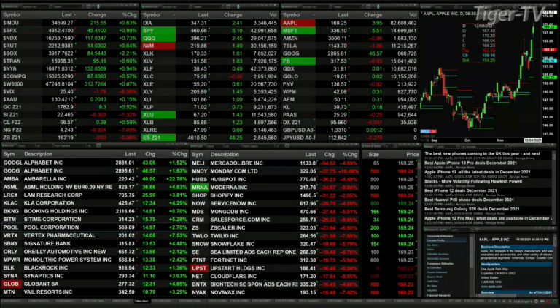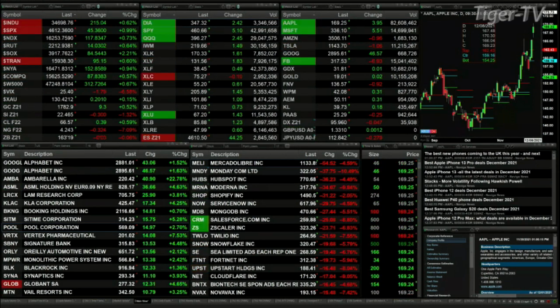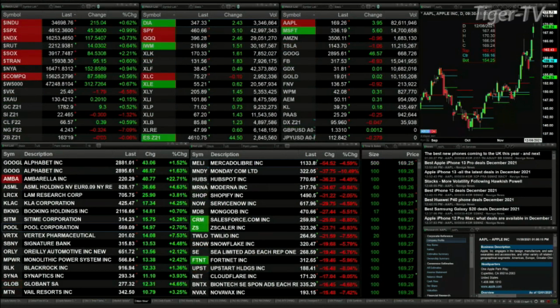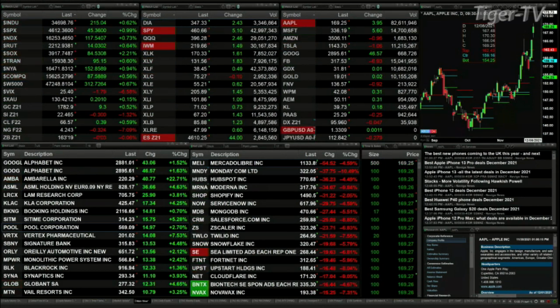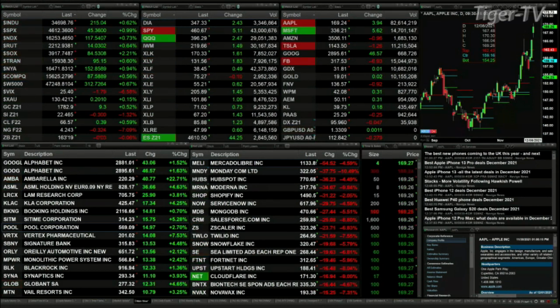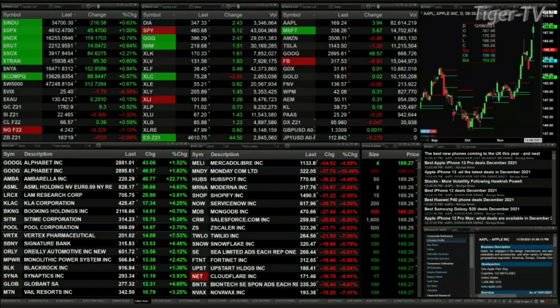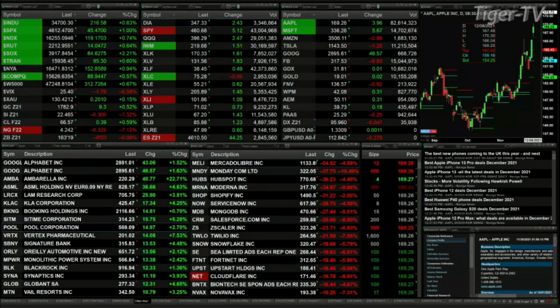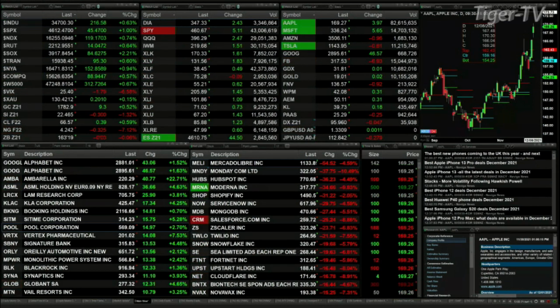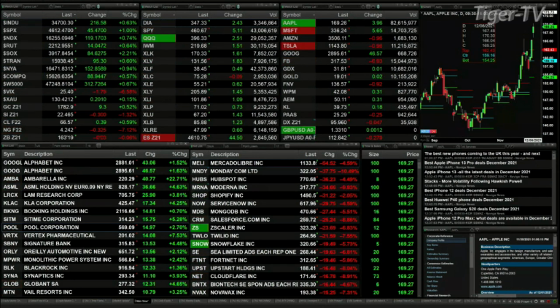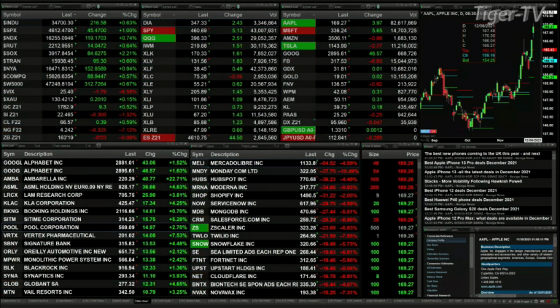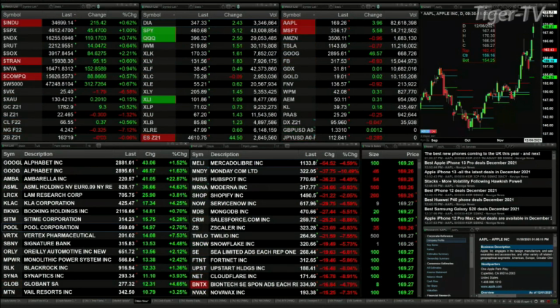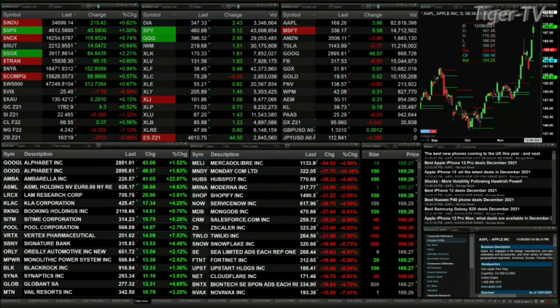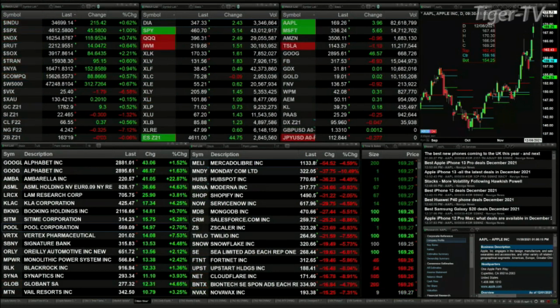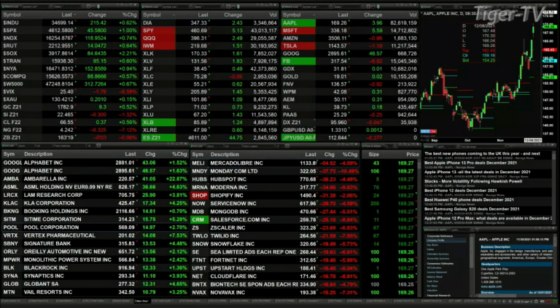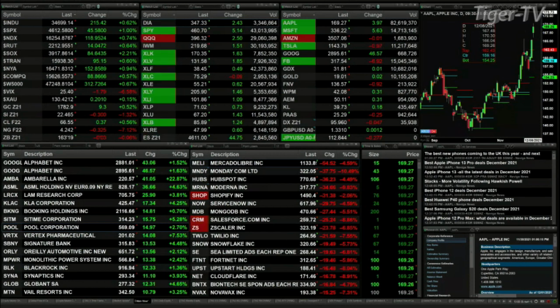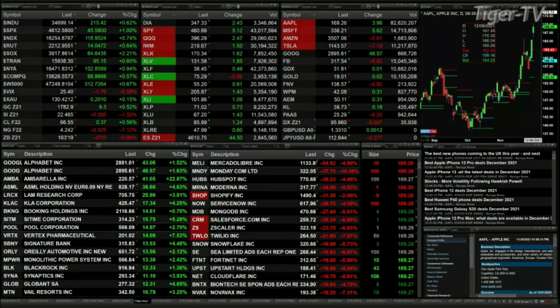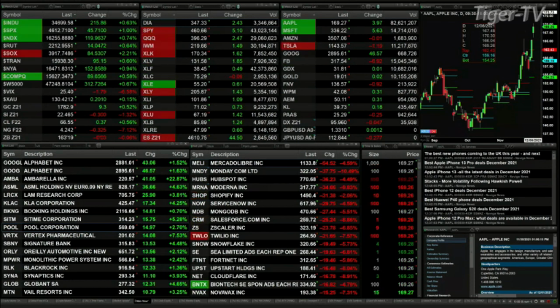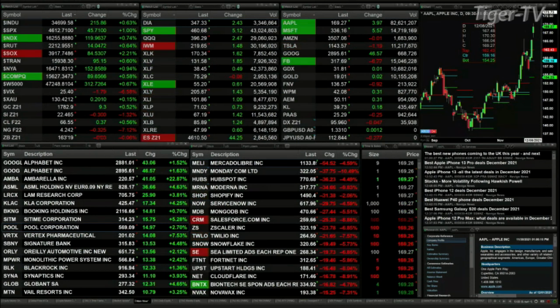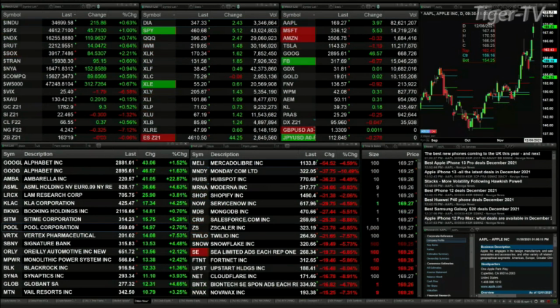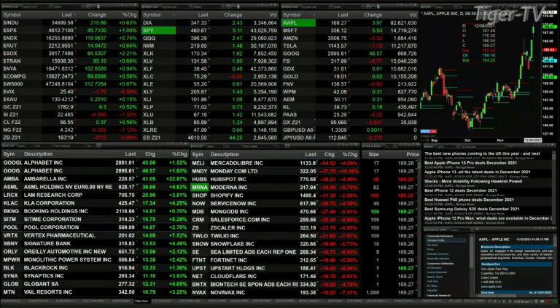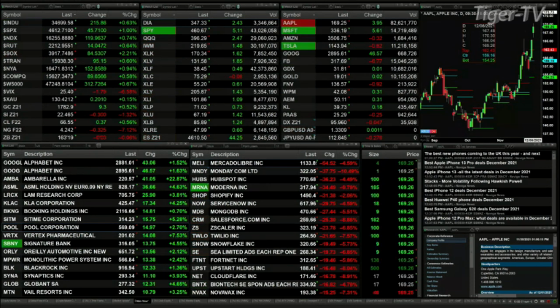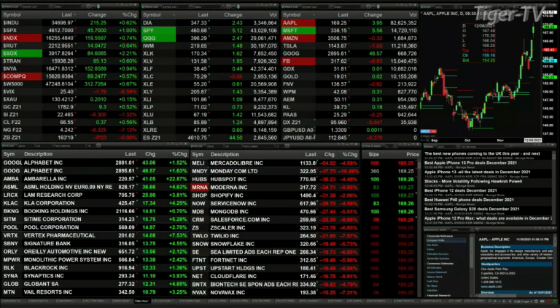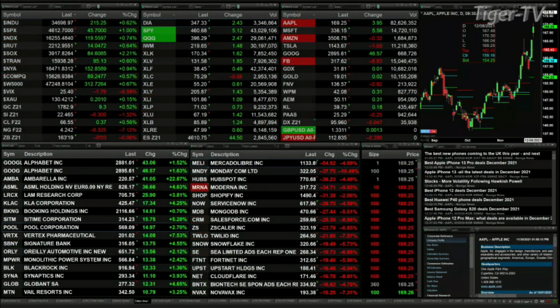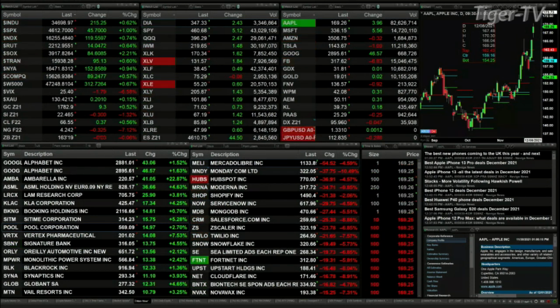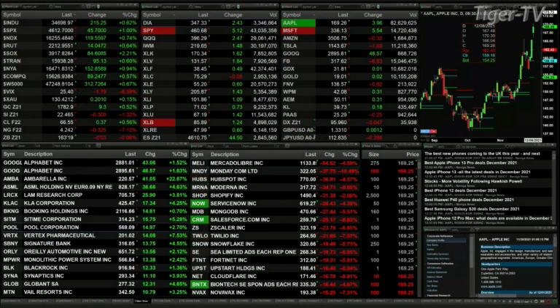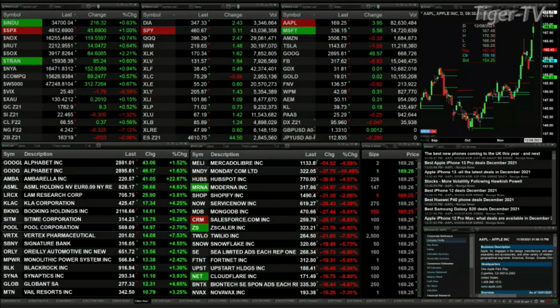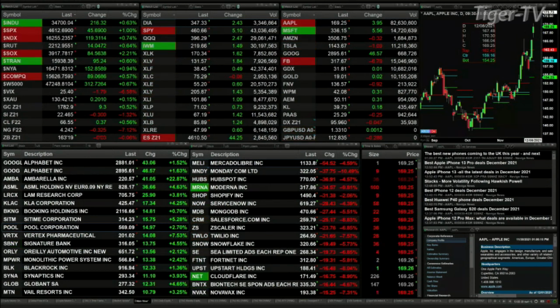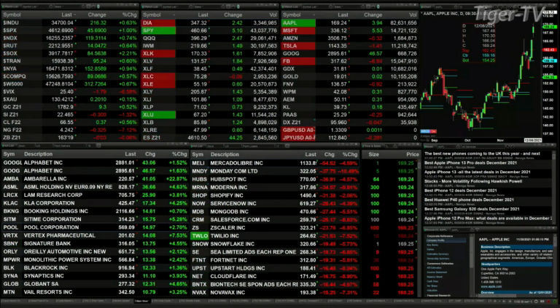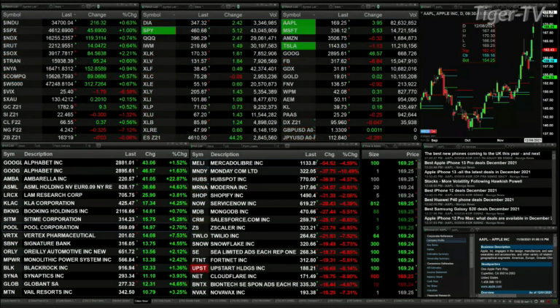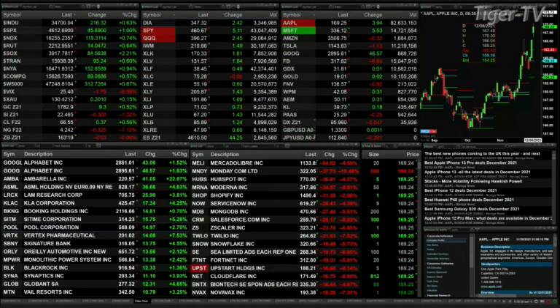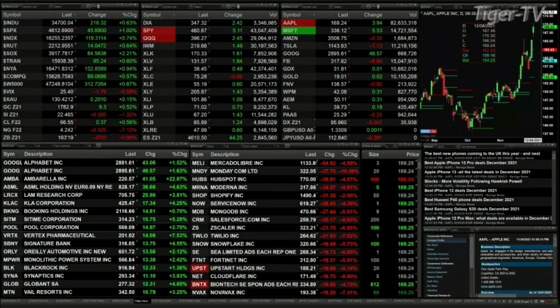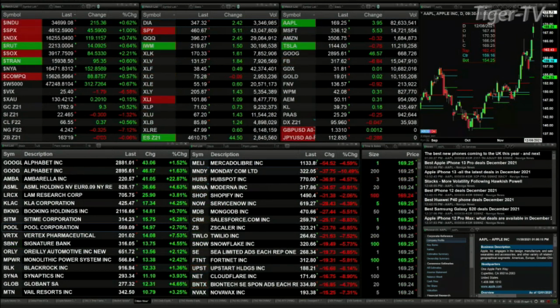You've got gold up $9, silver down 30 cents, Light Sweet Crude is up 37 cents, trading out at 66.55.